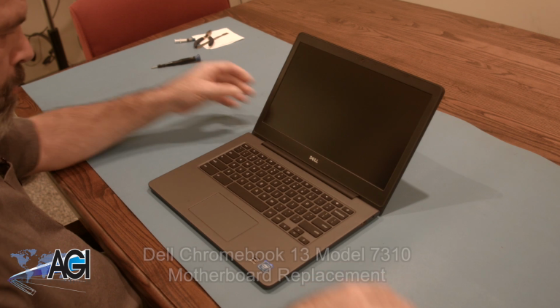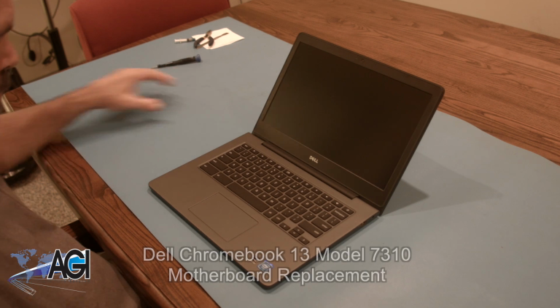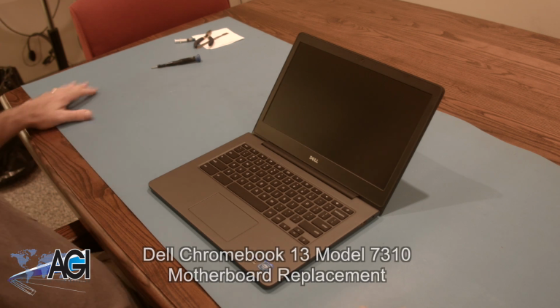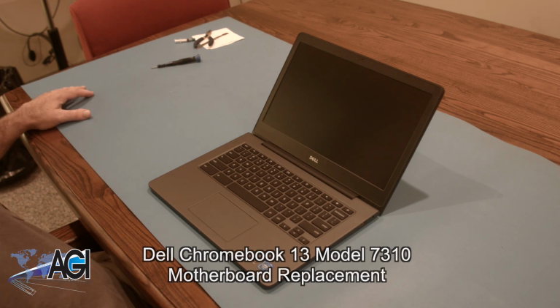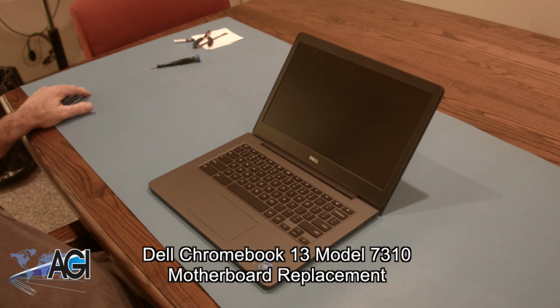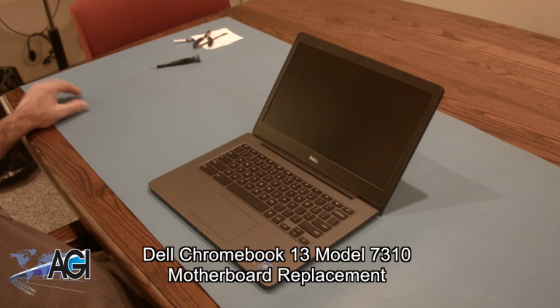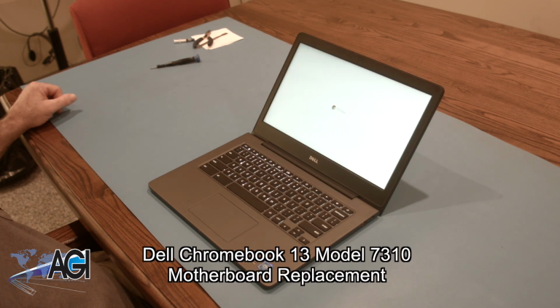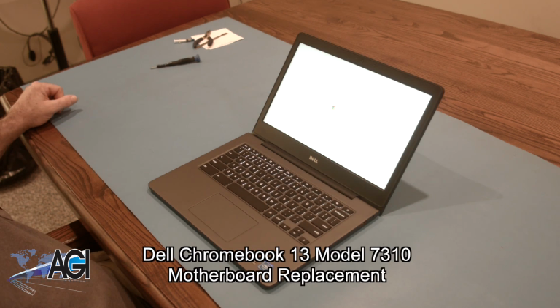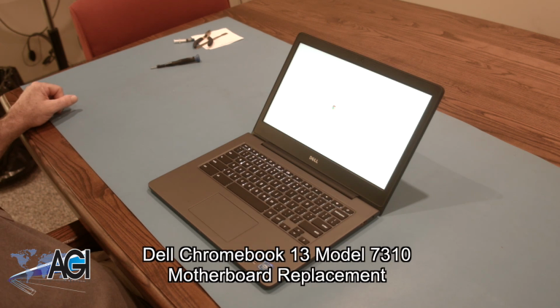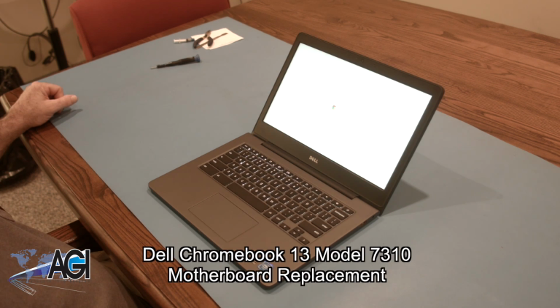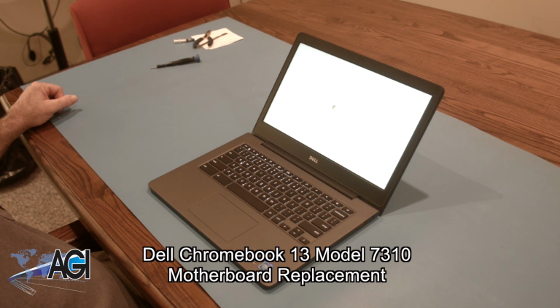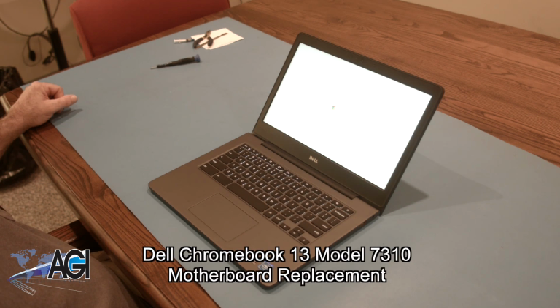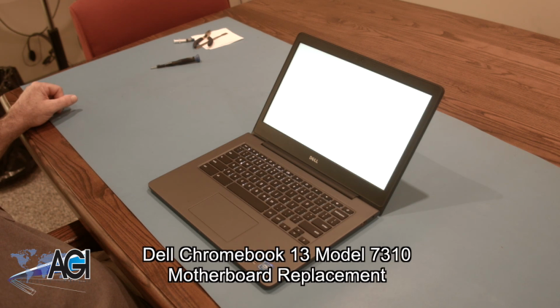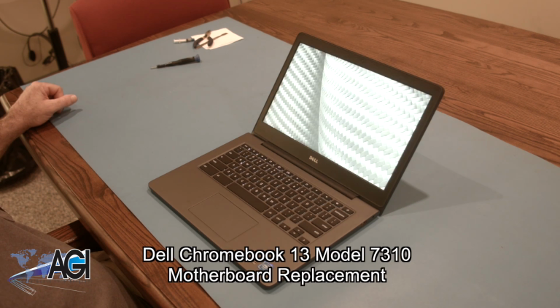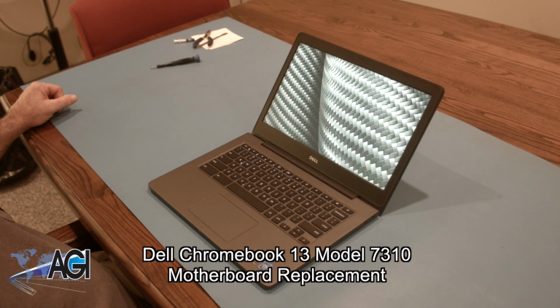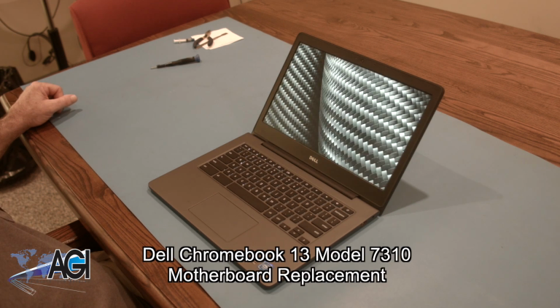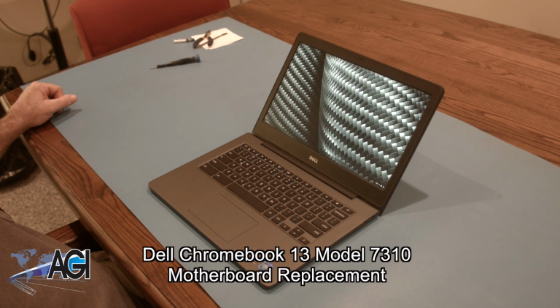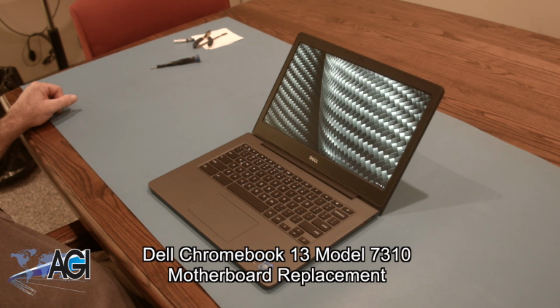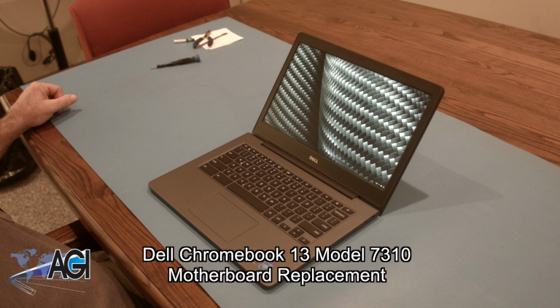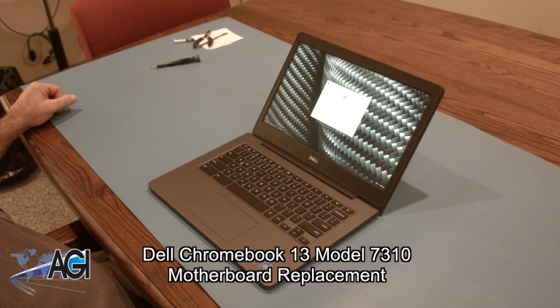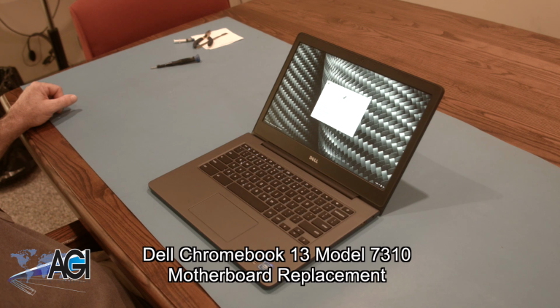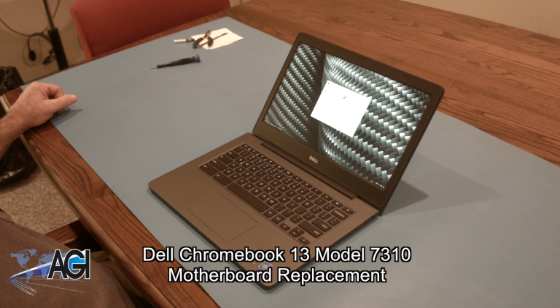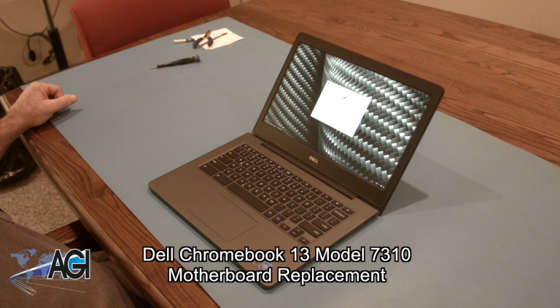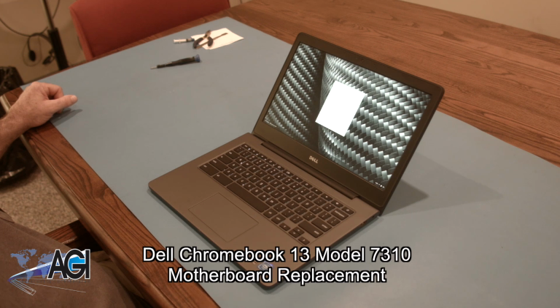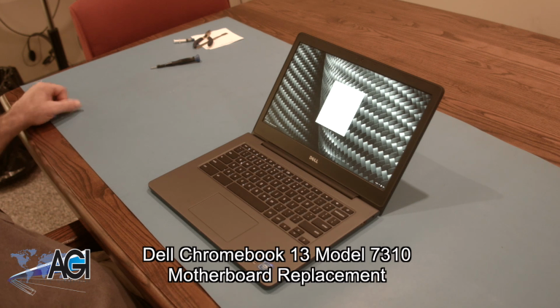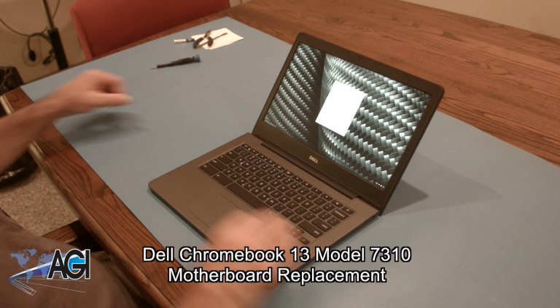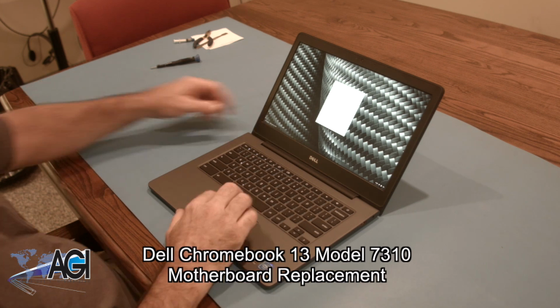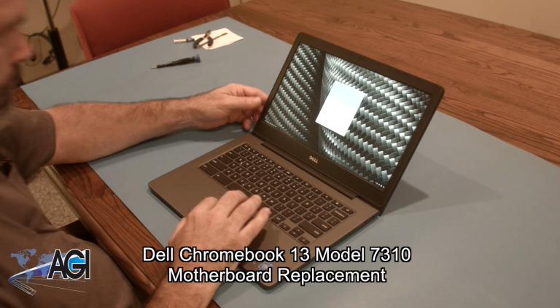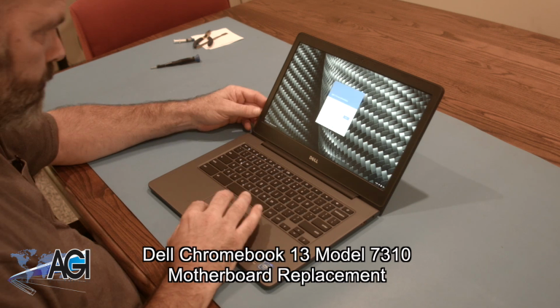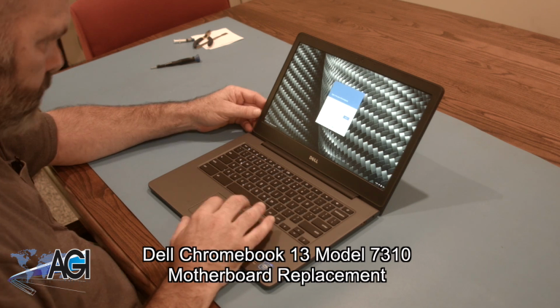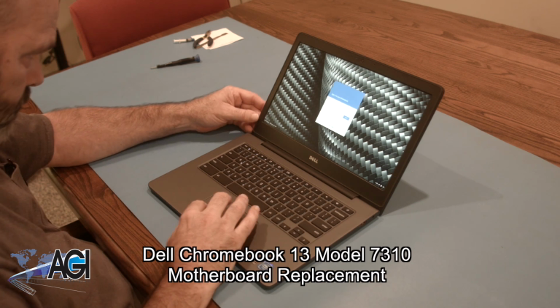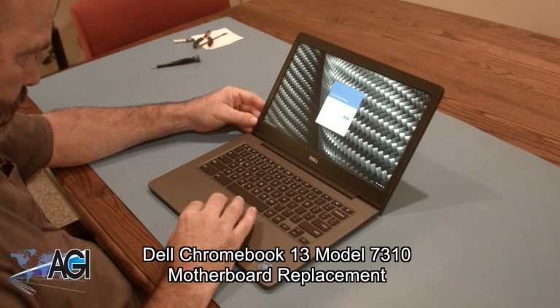Hello. Today we'll be showing you how to replace the motherboard in a Dell Chromebook 13 model 7310.